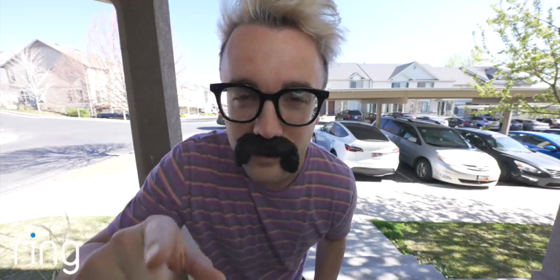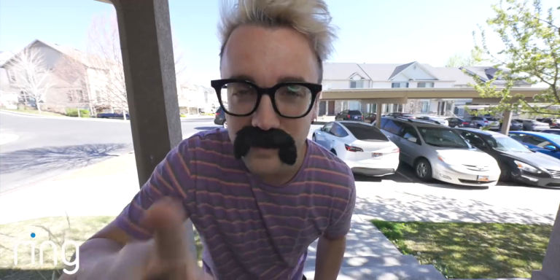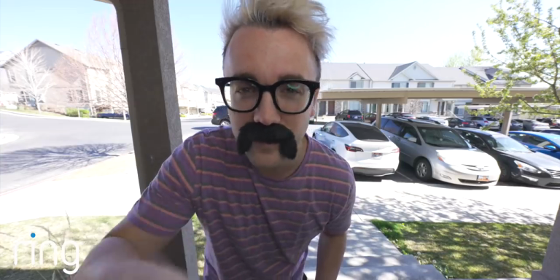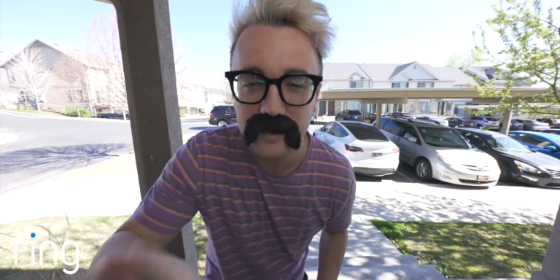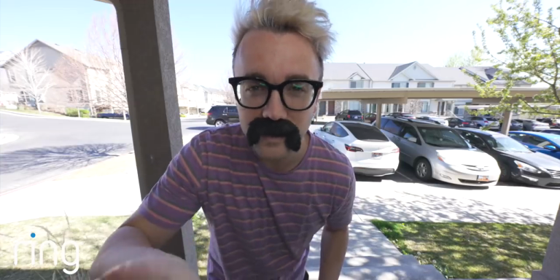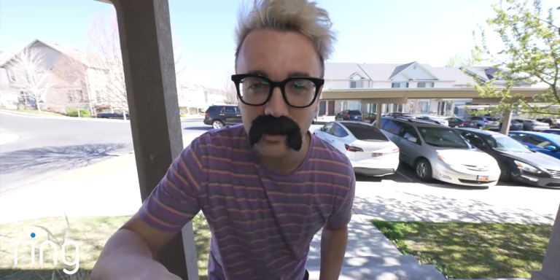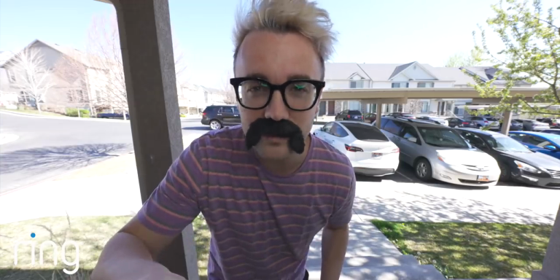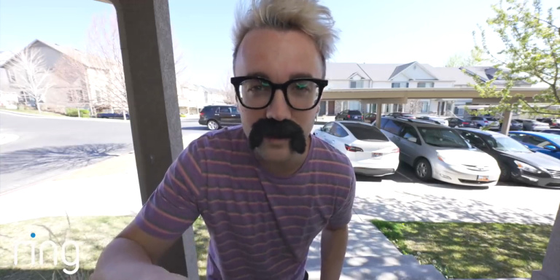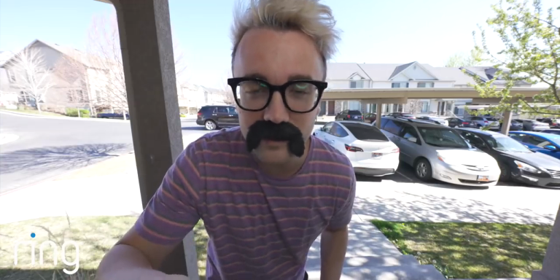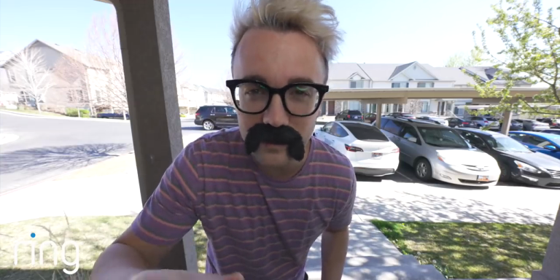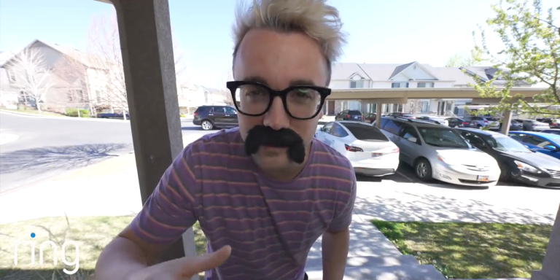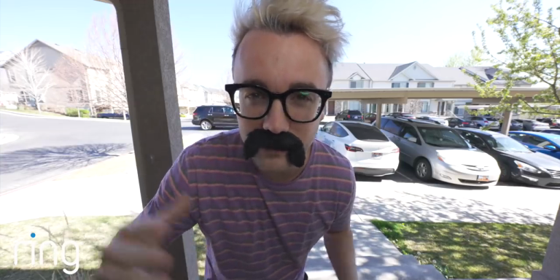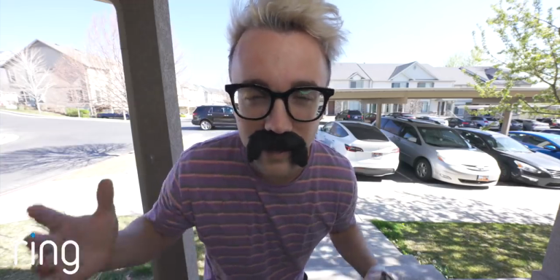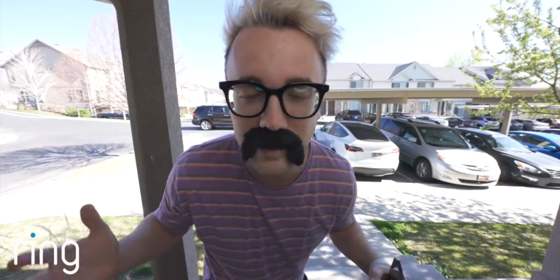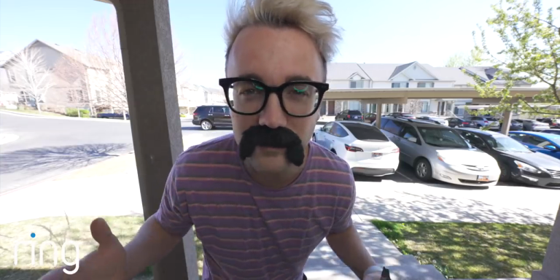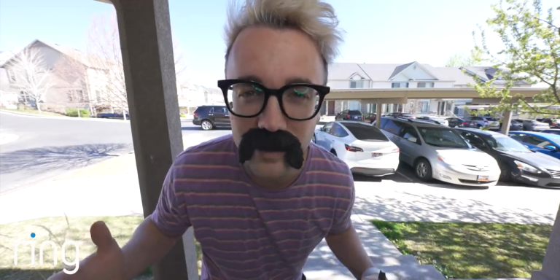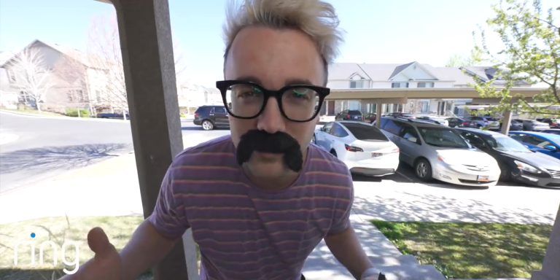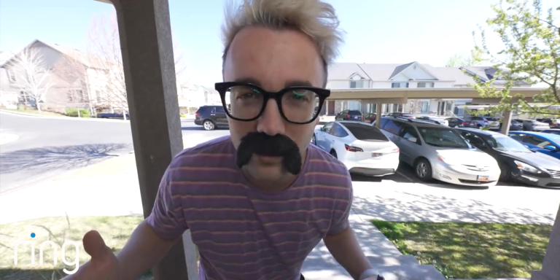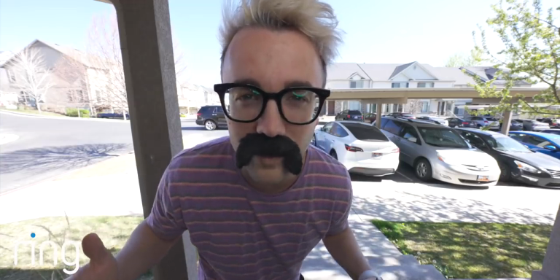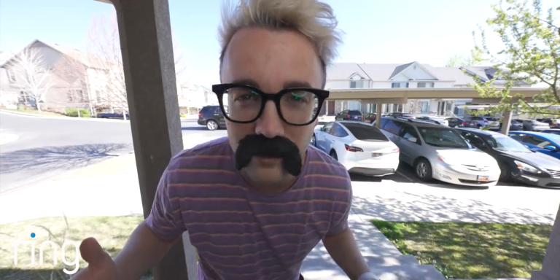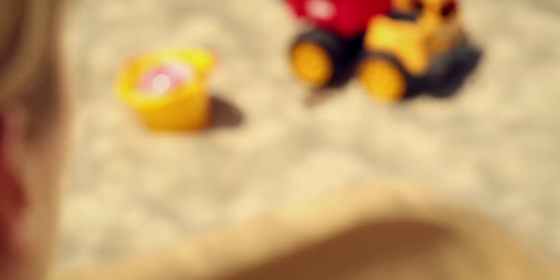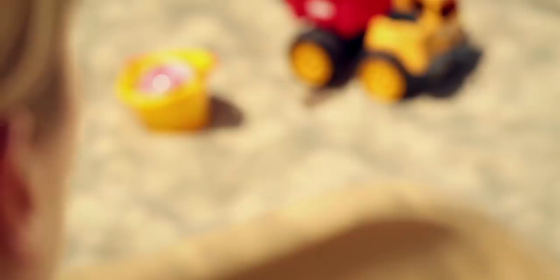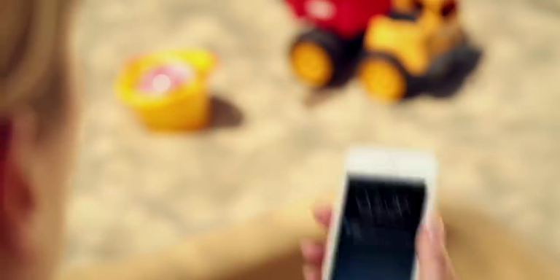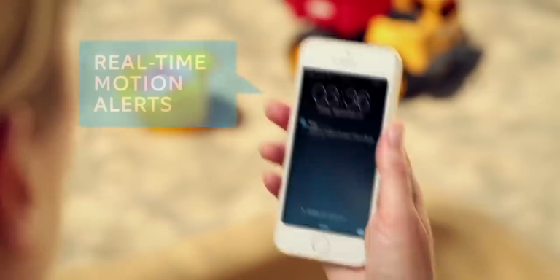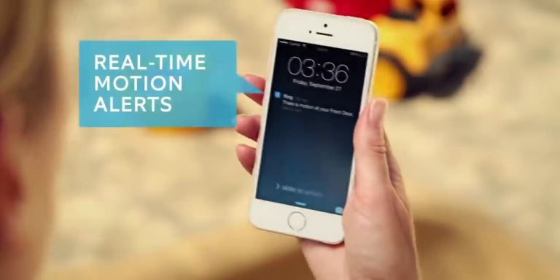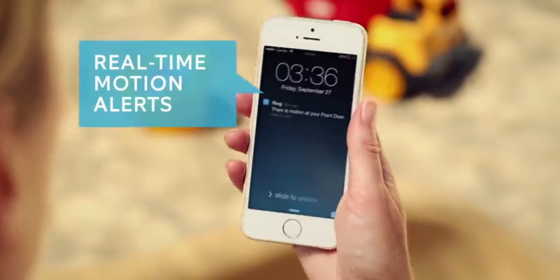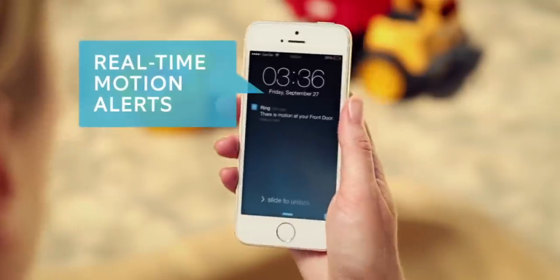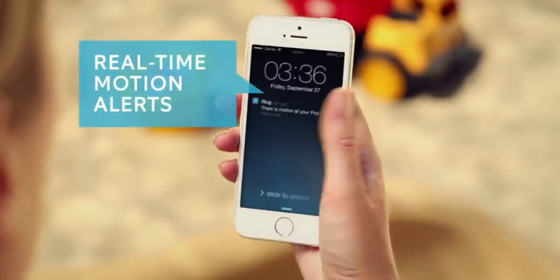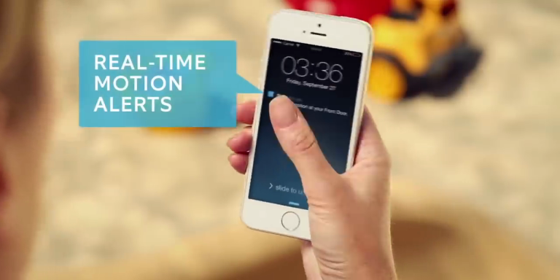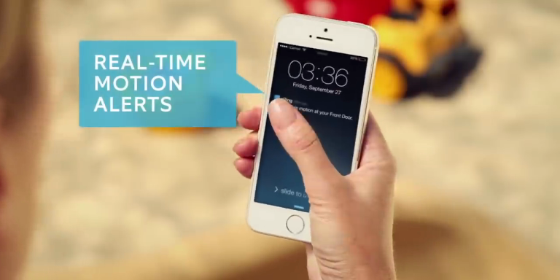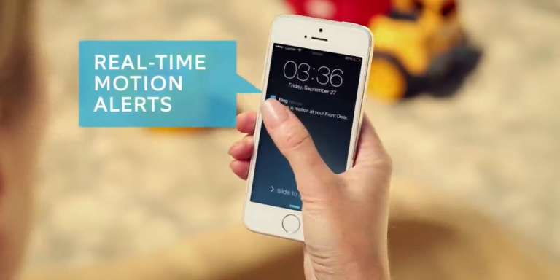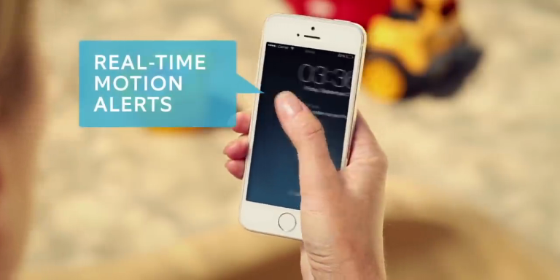I'm glad you're finally taking home security seriously, but I didn't ring your doorbell. I know — I have motion detection turned on.